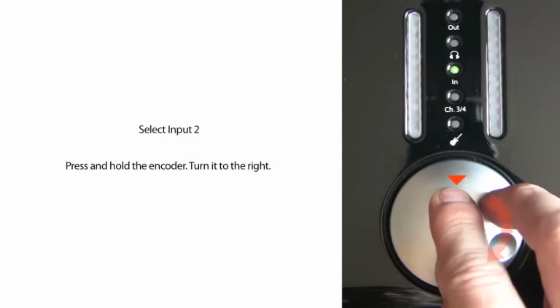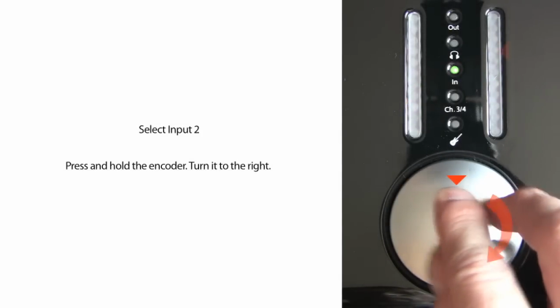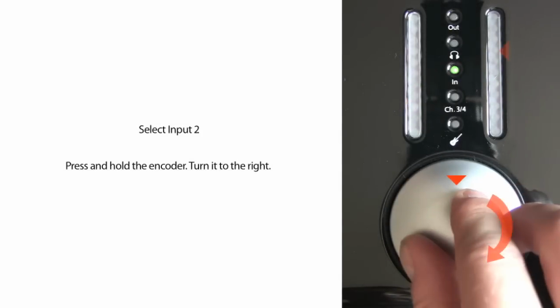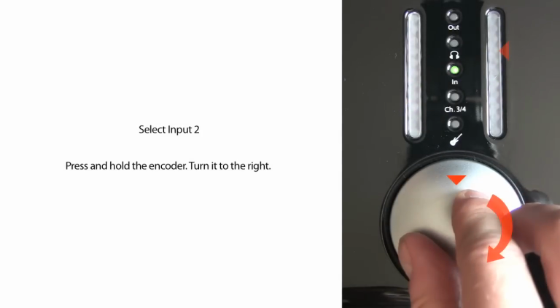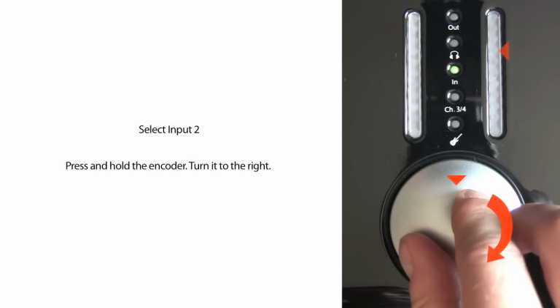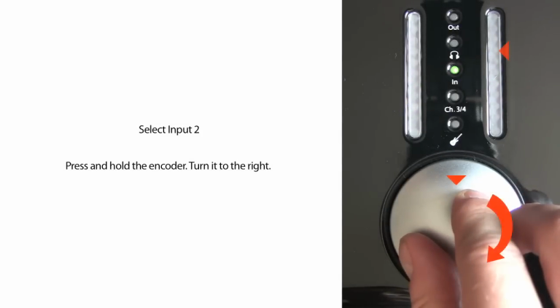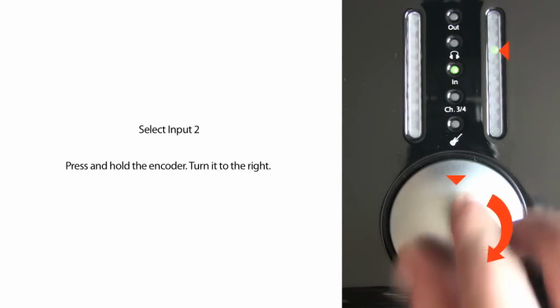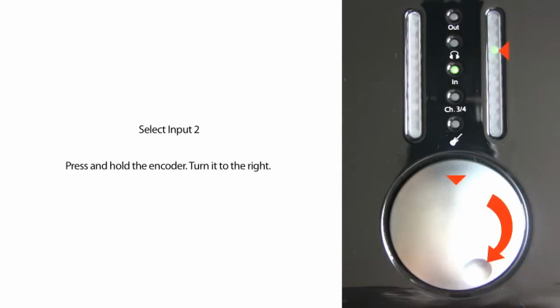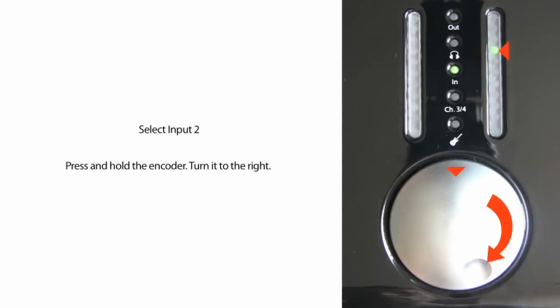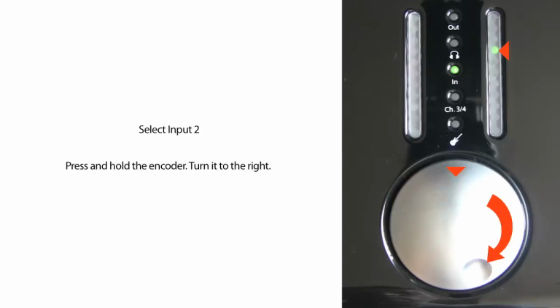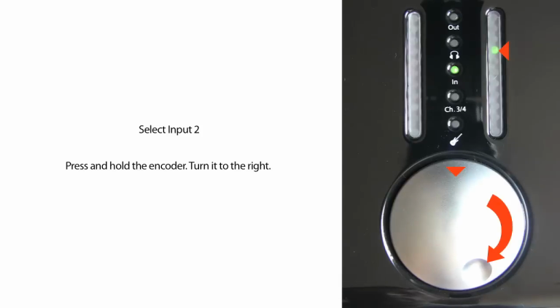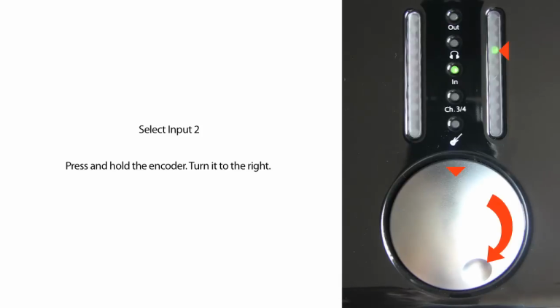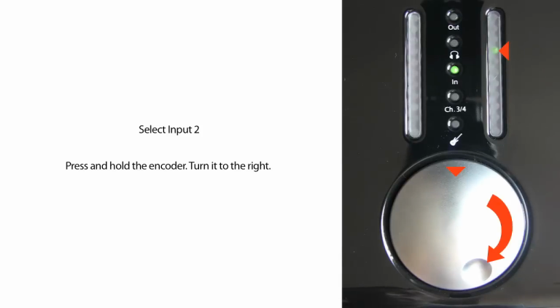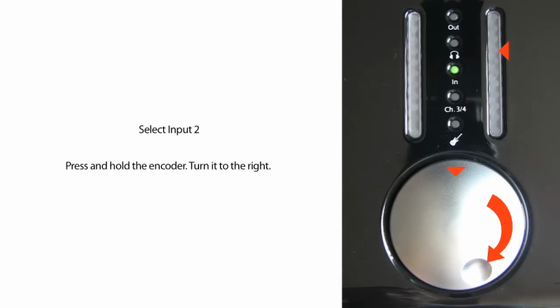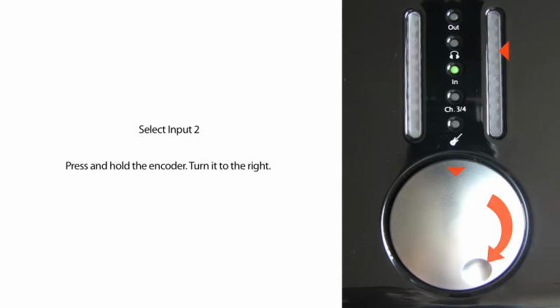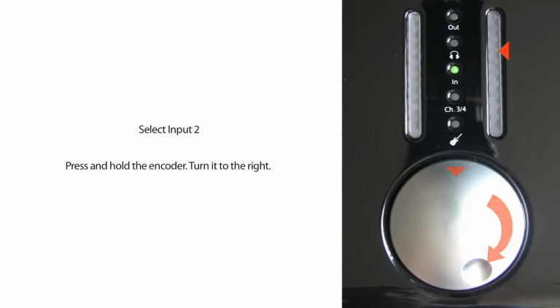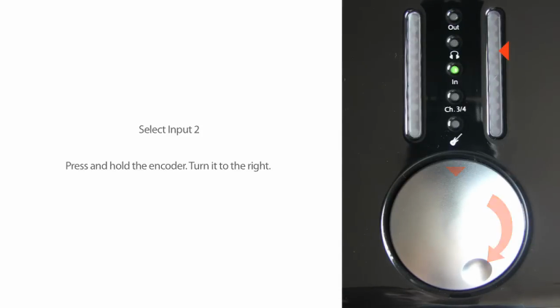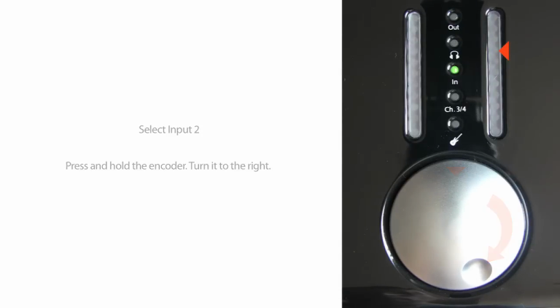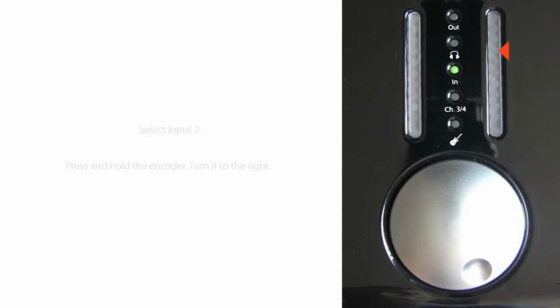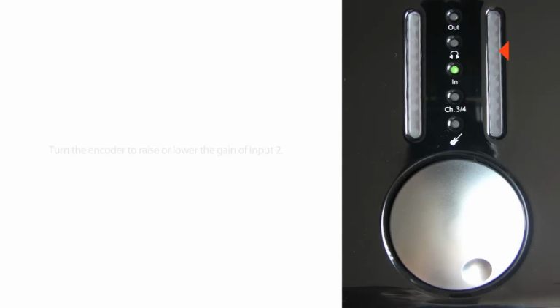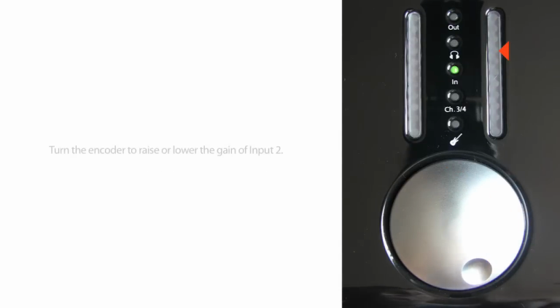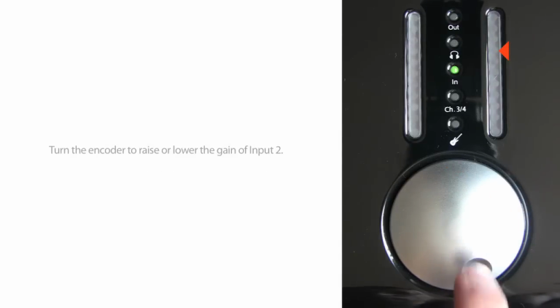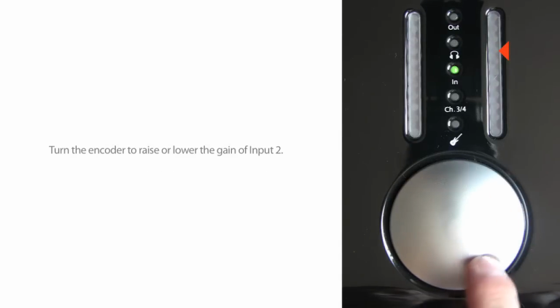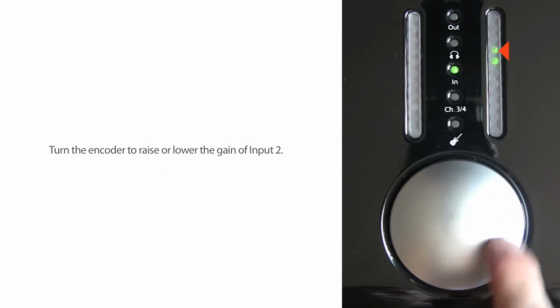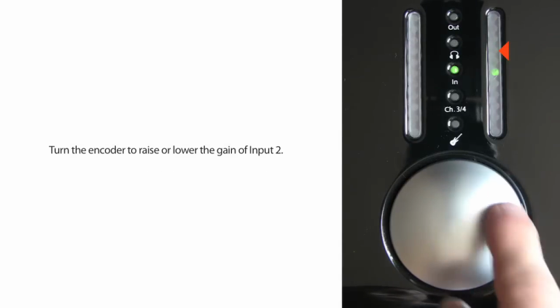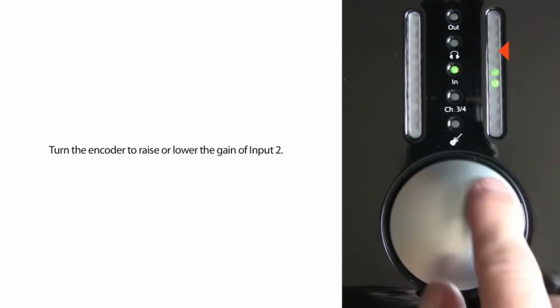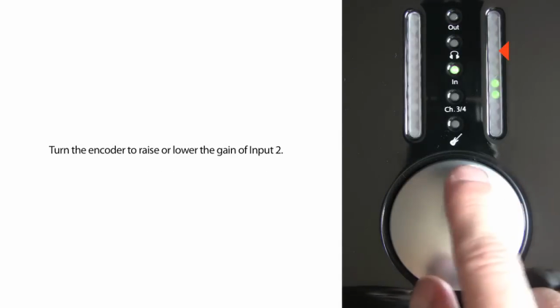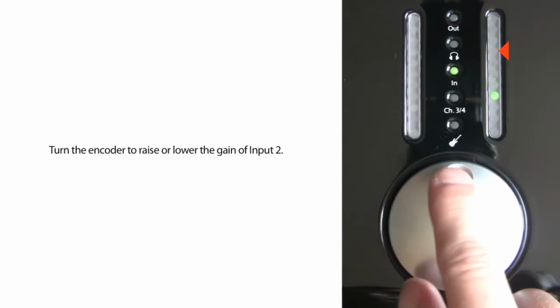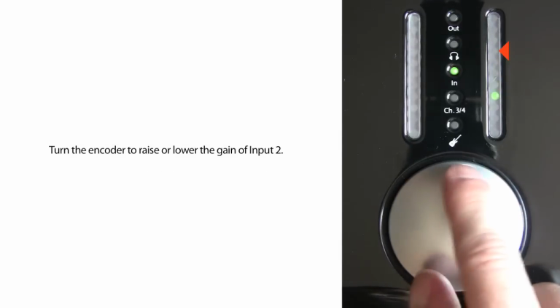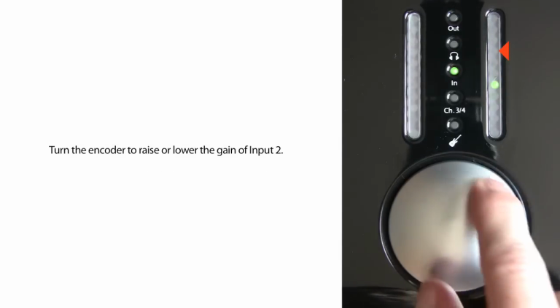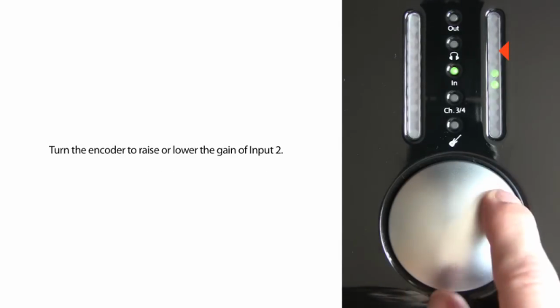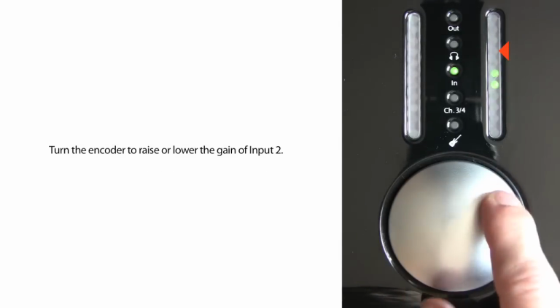To select input 2 individually, press and hold the encoder and turn it one step to the right.